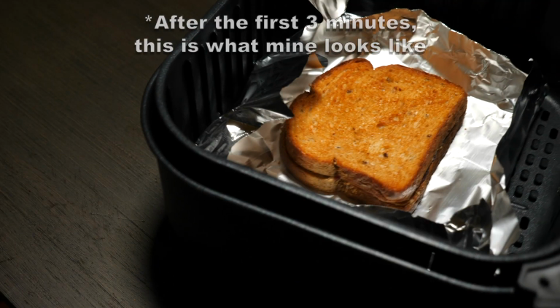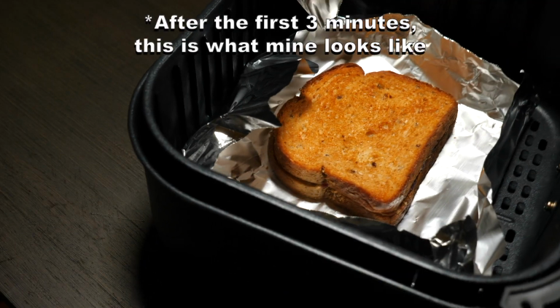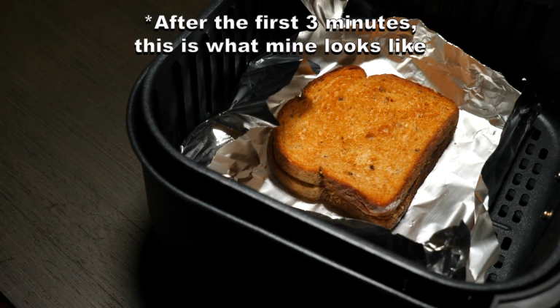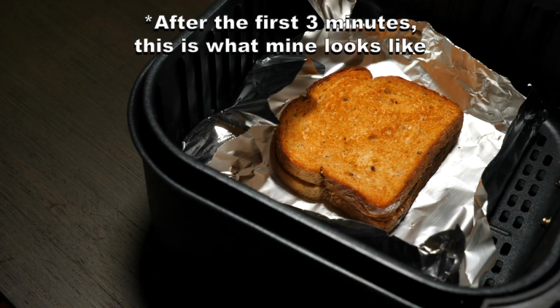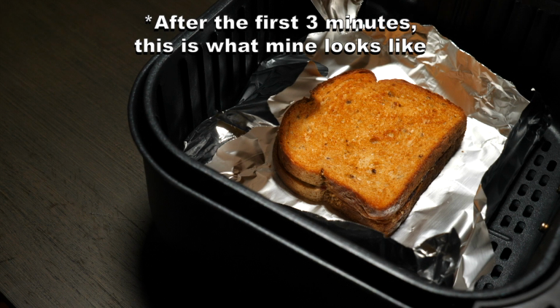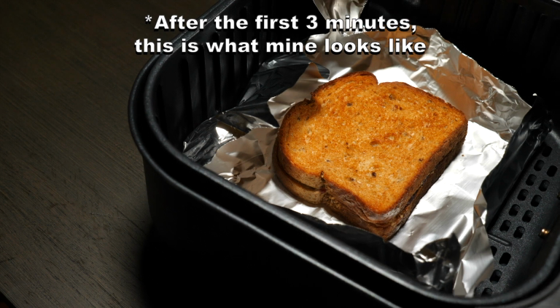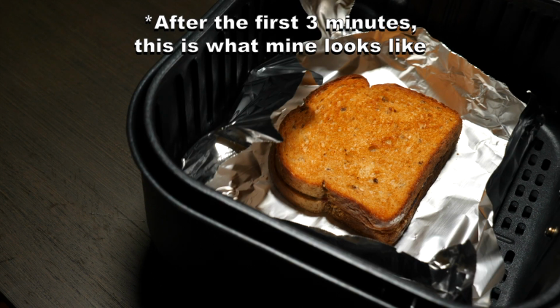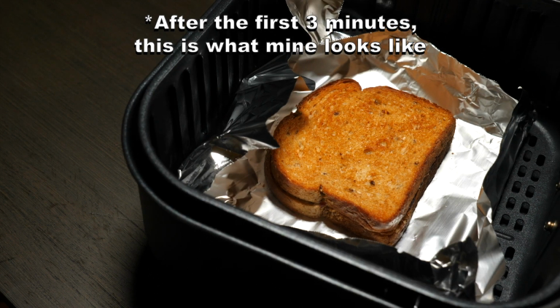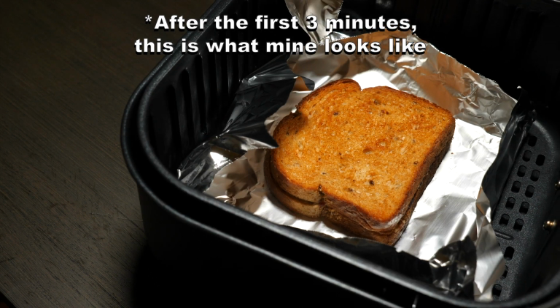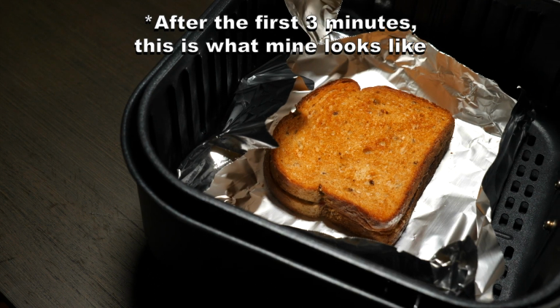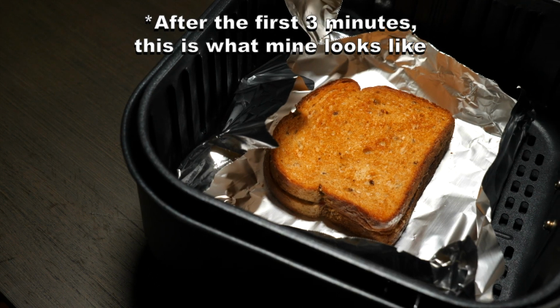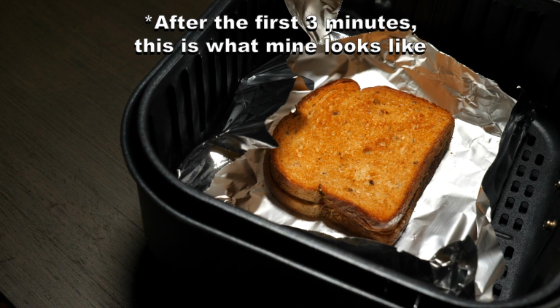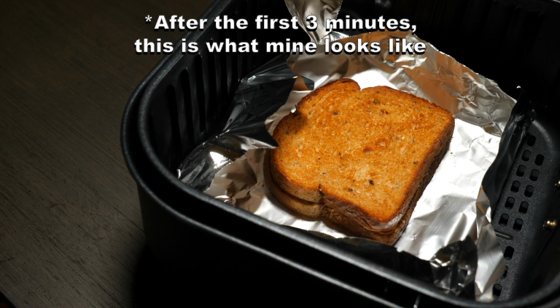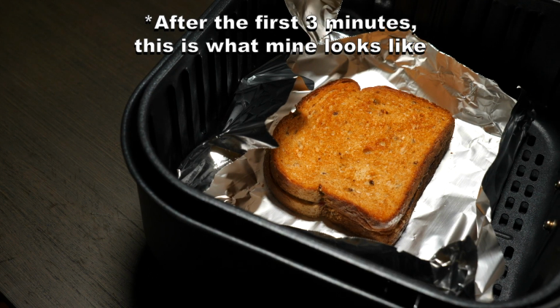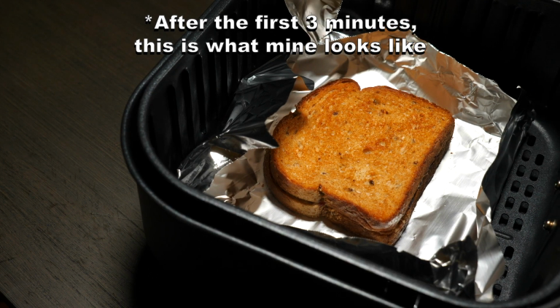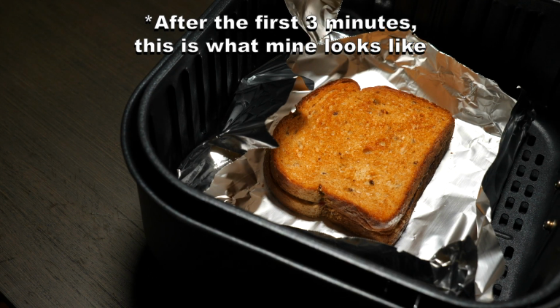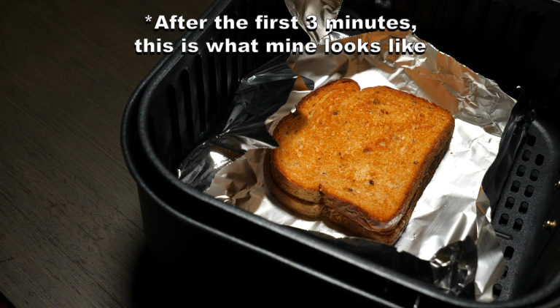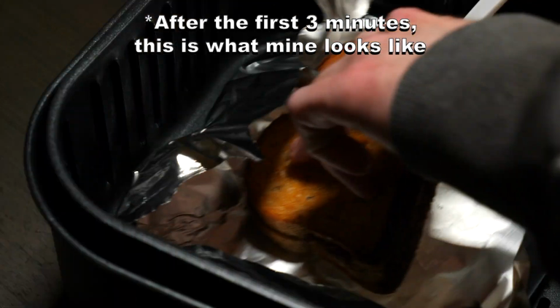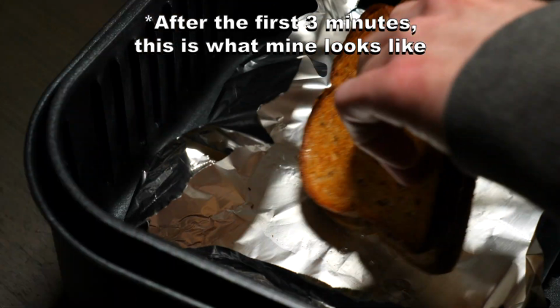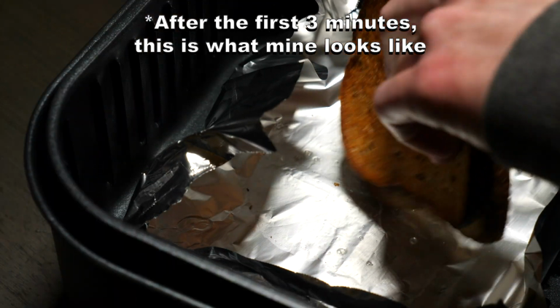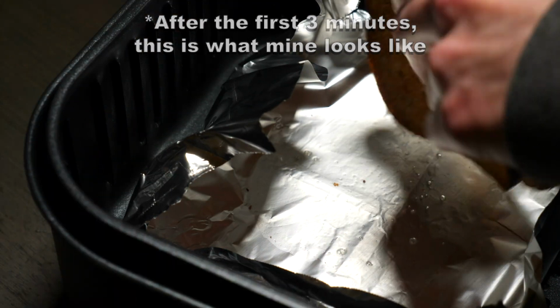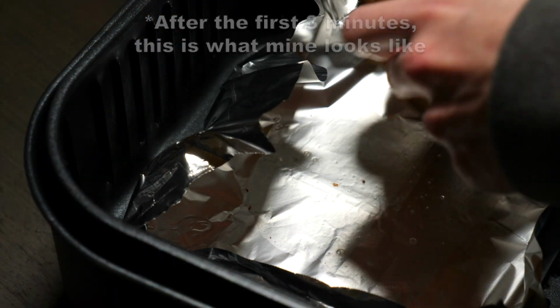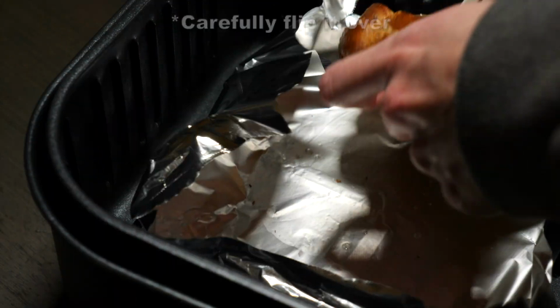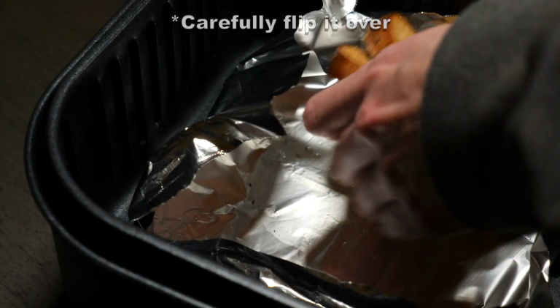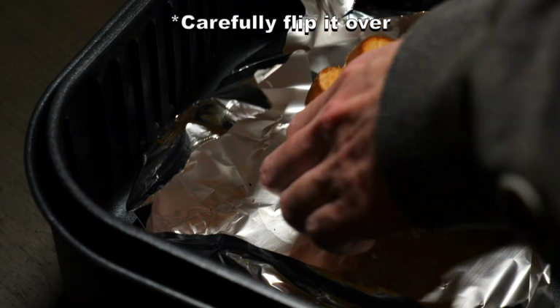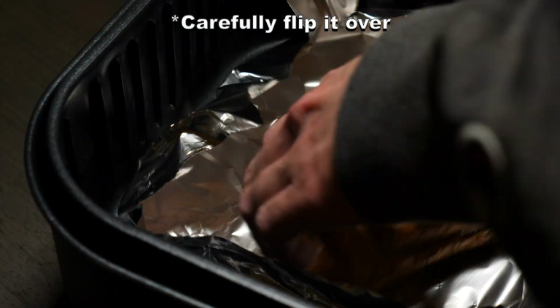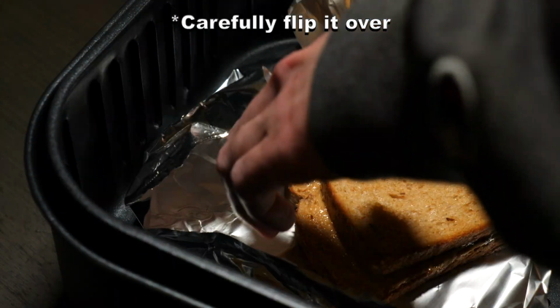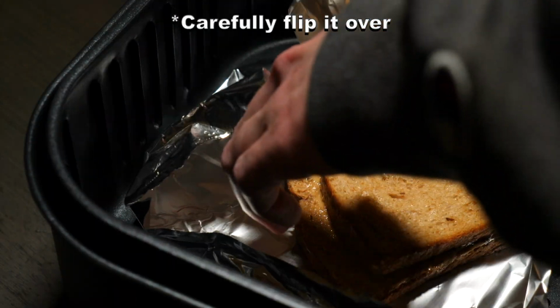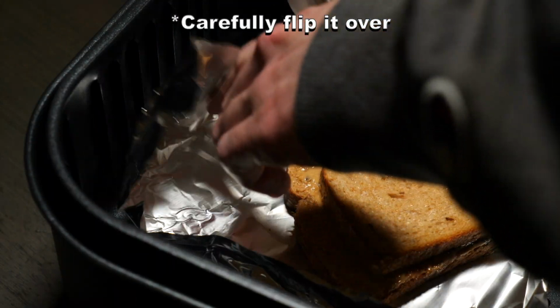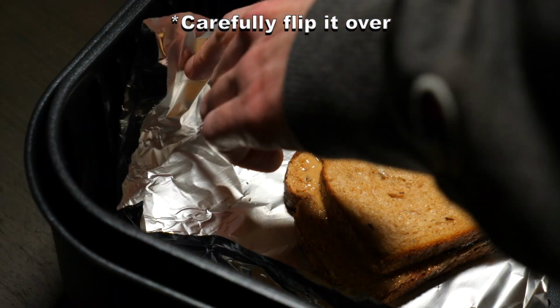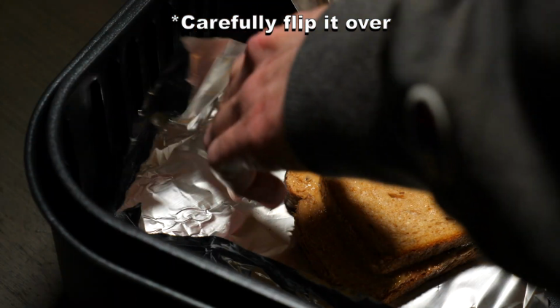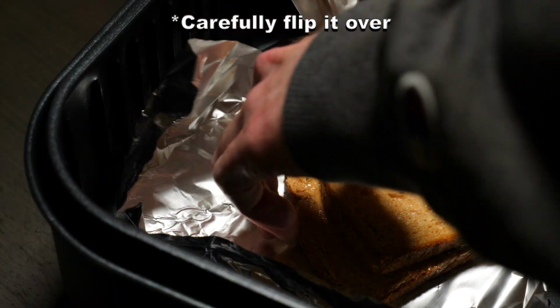After three minutes, this is what mine looks like. Carefully flip it over.